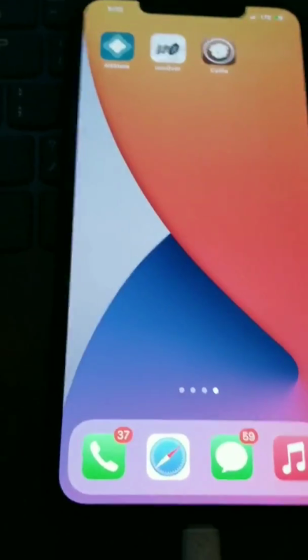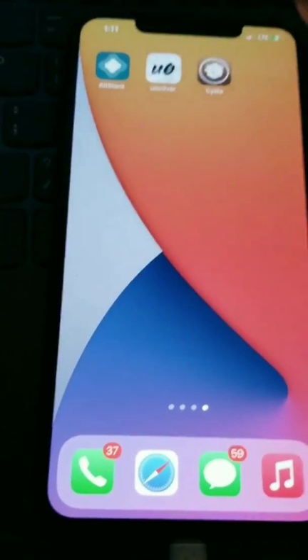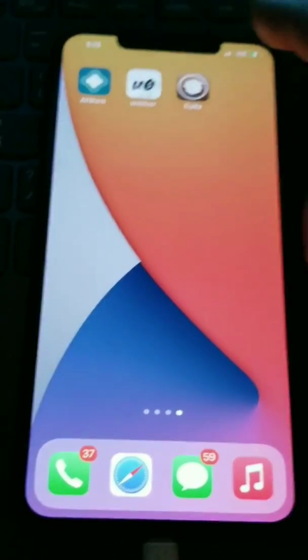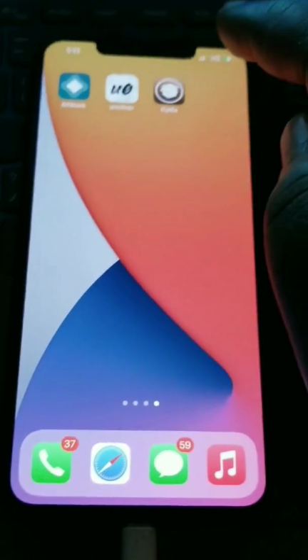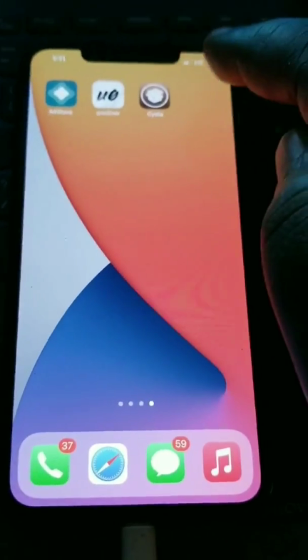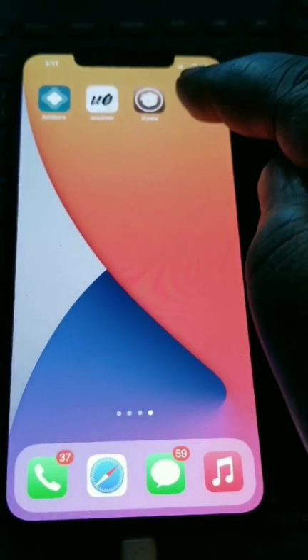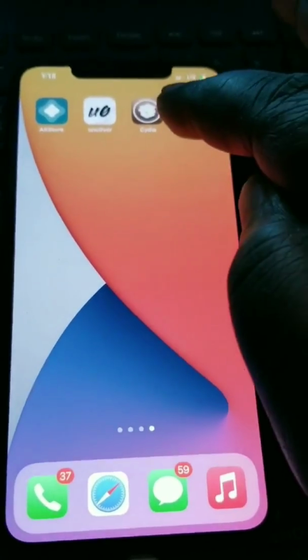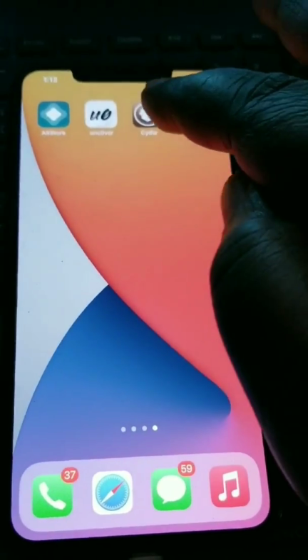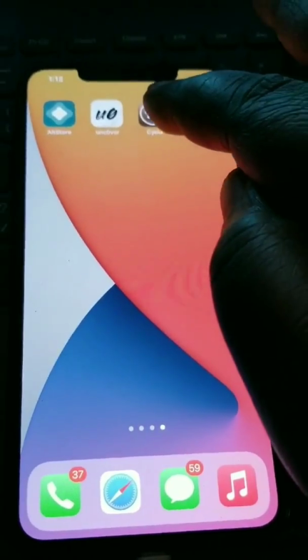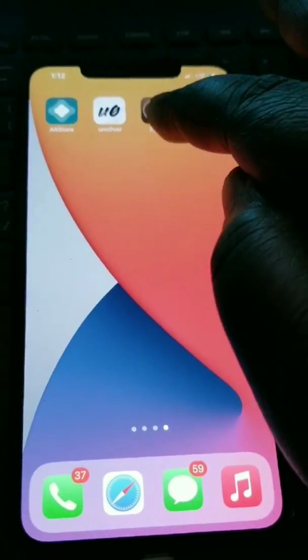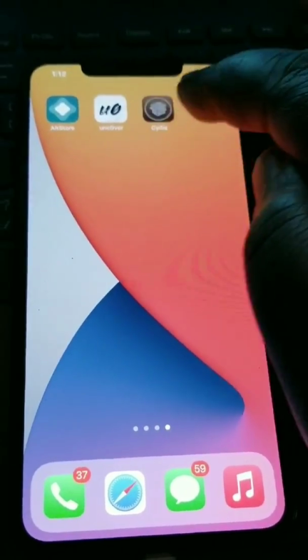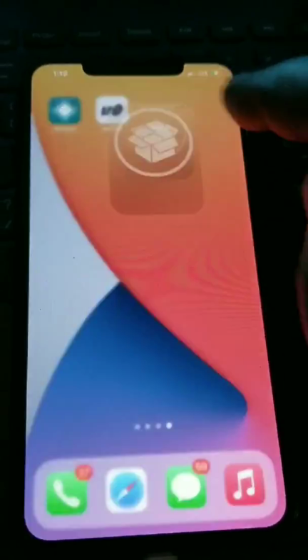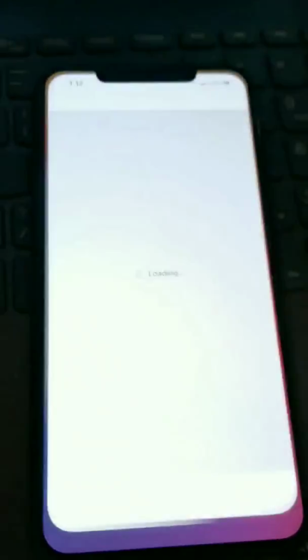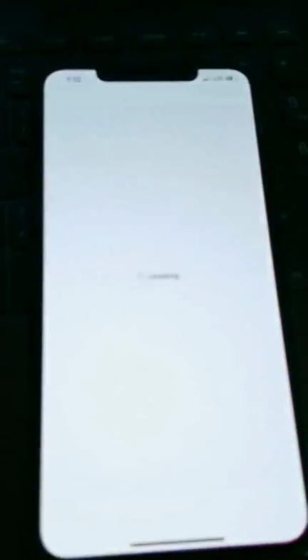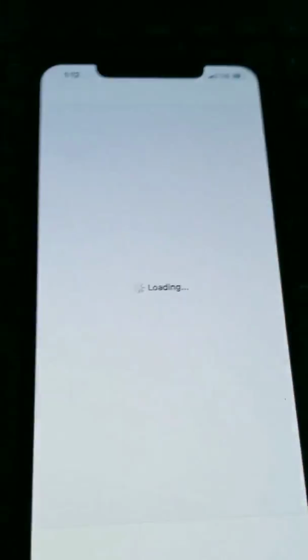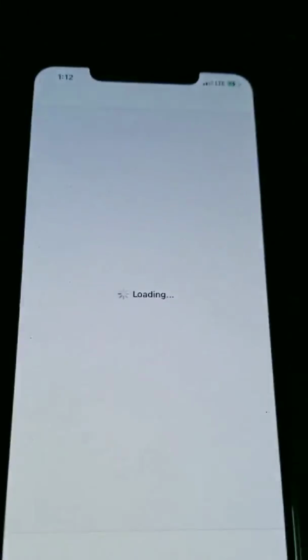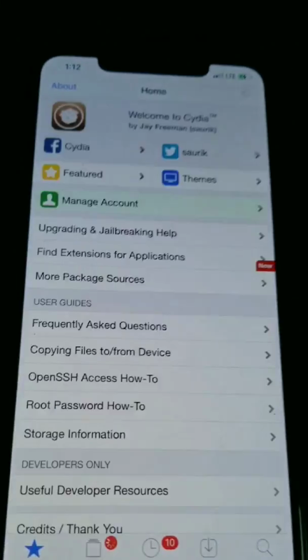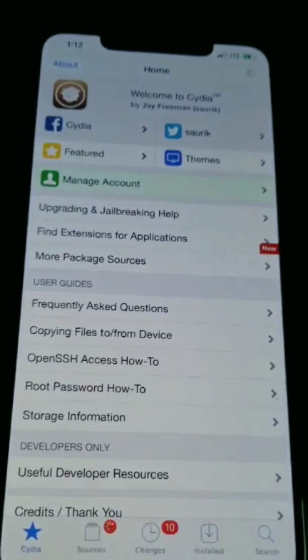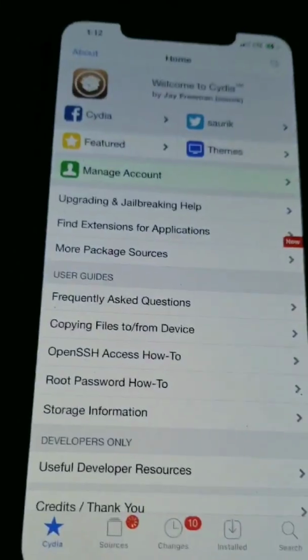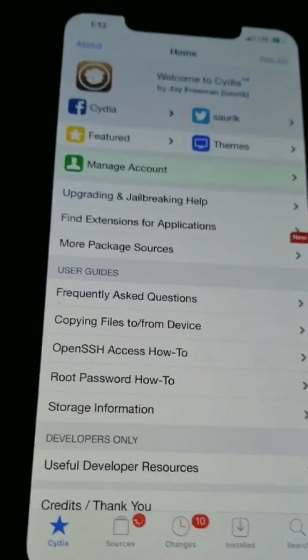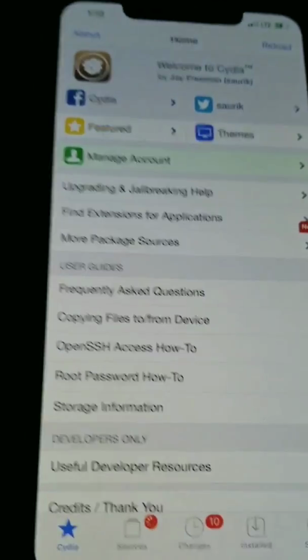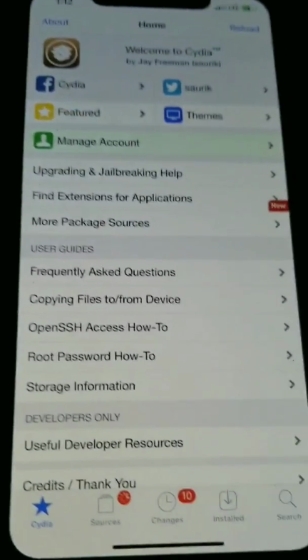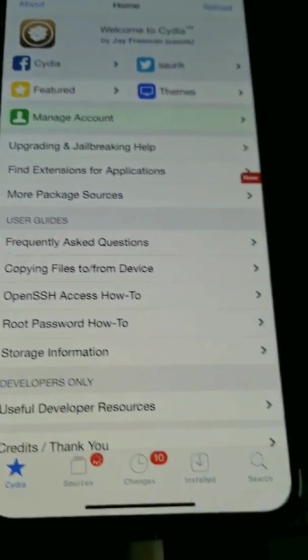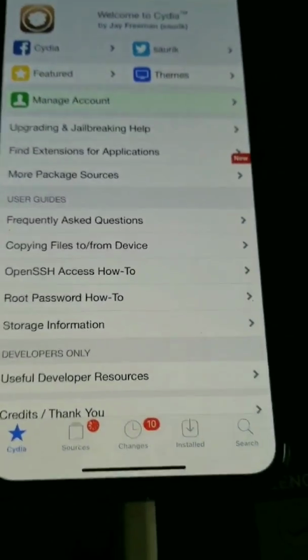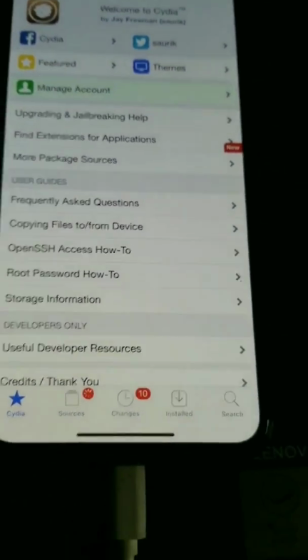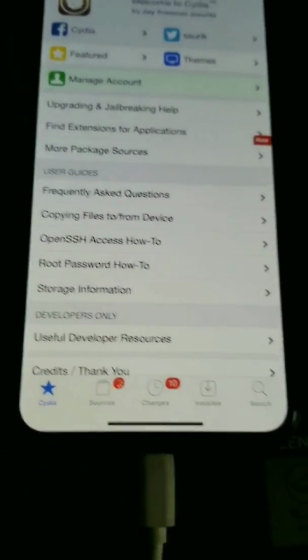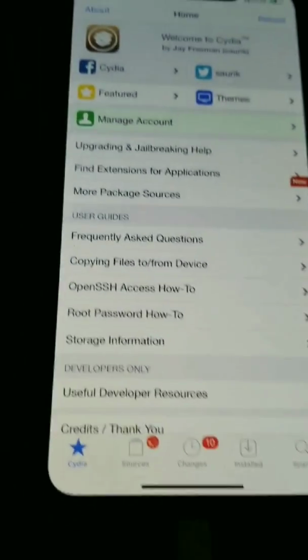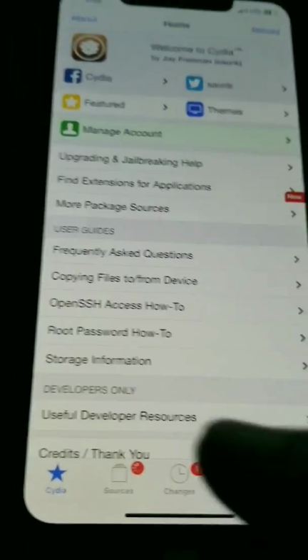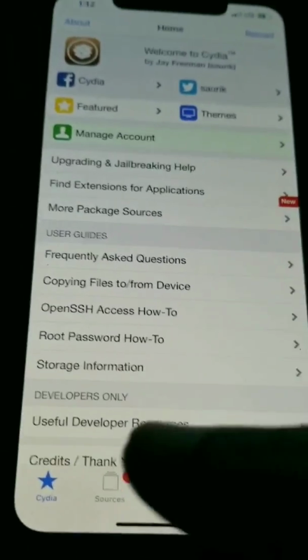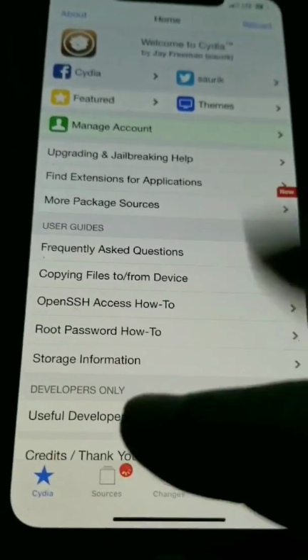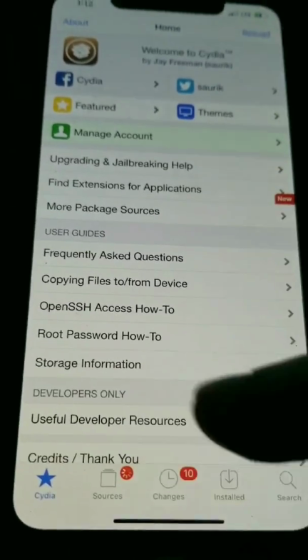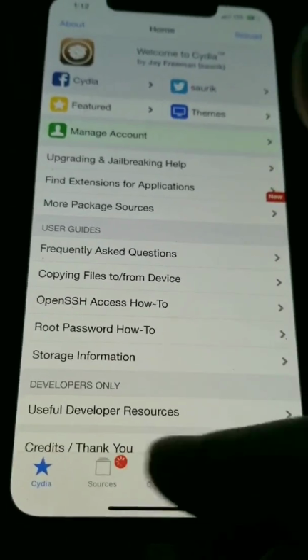Jailbreak. That's Cydia. This time the real work is Cydia, and I'm going to open the resources.